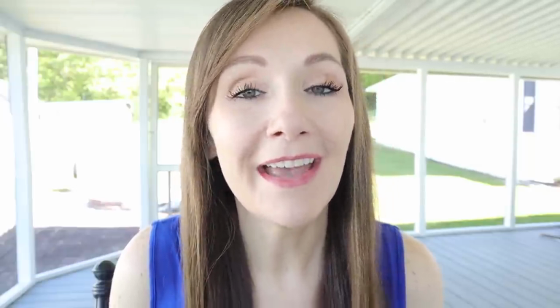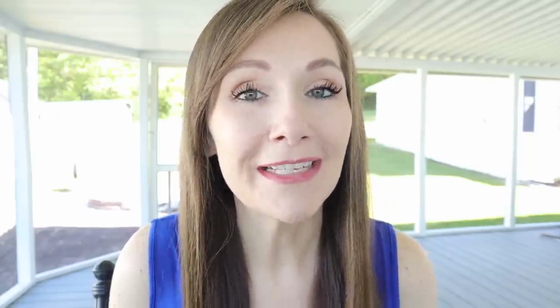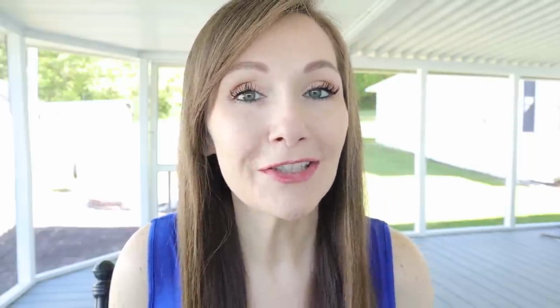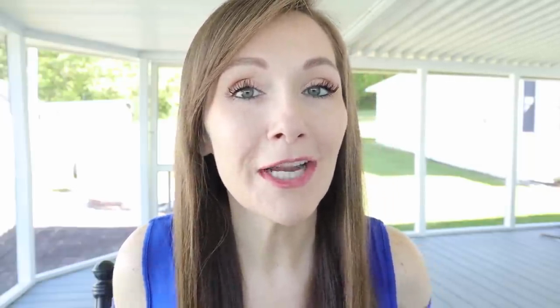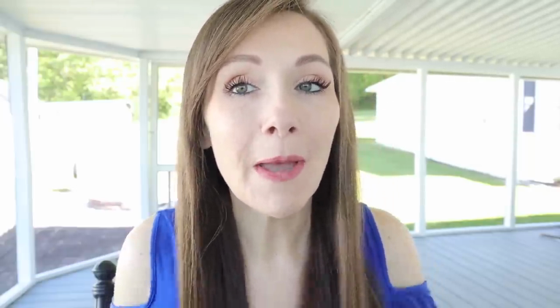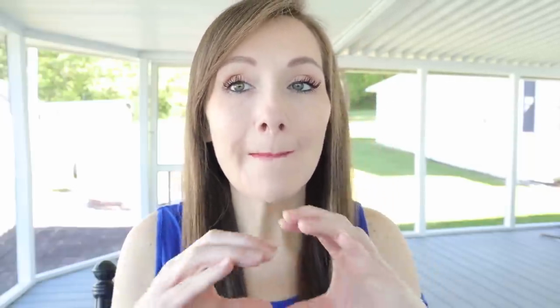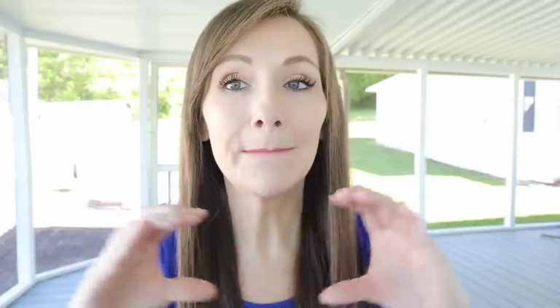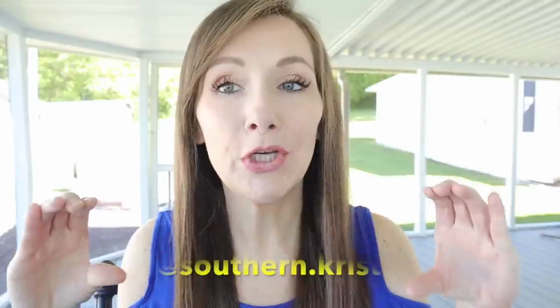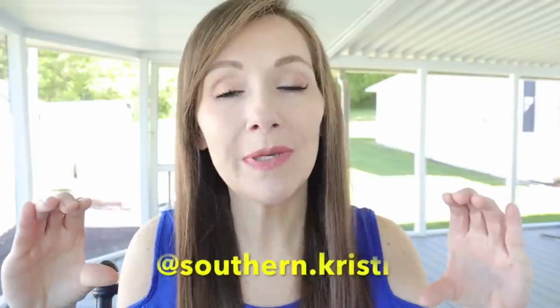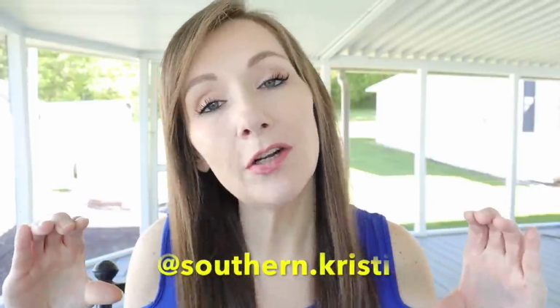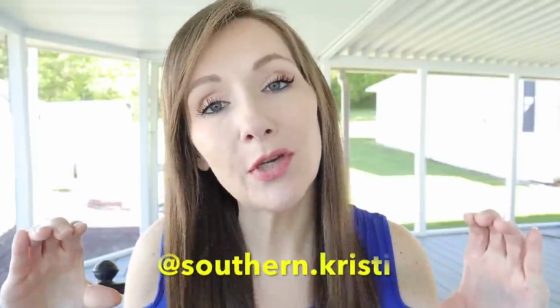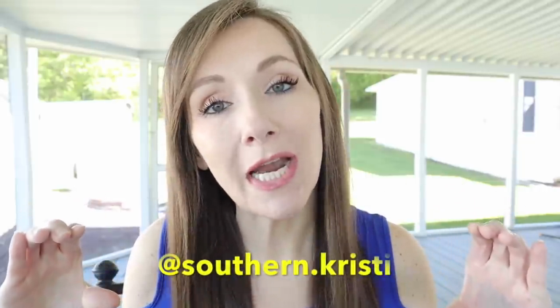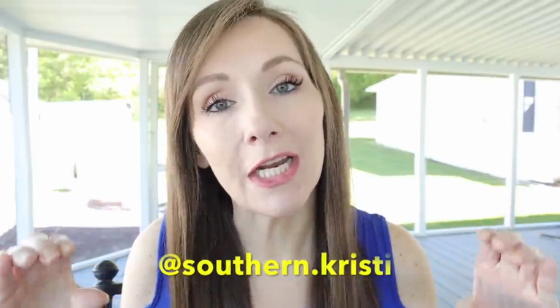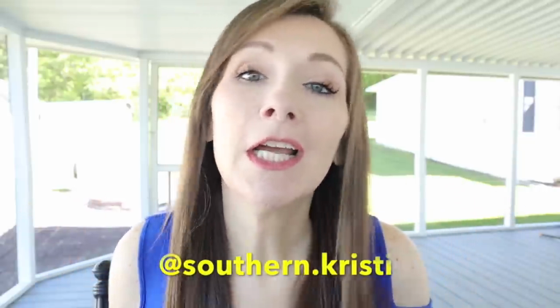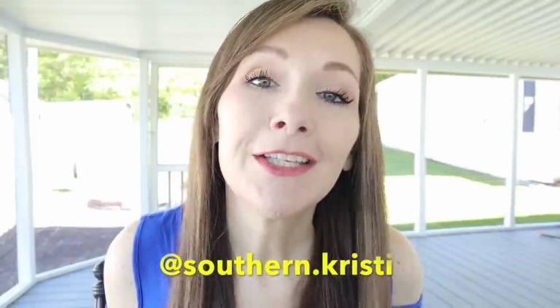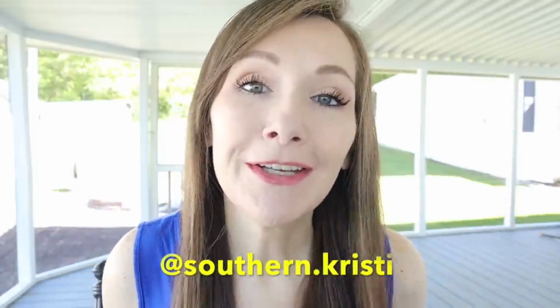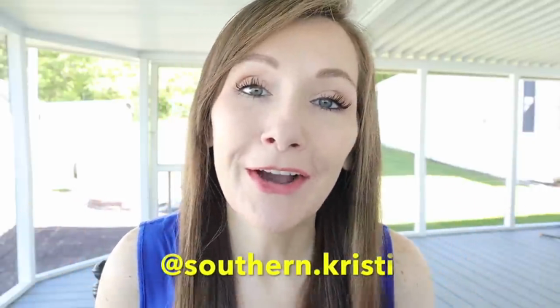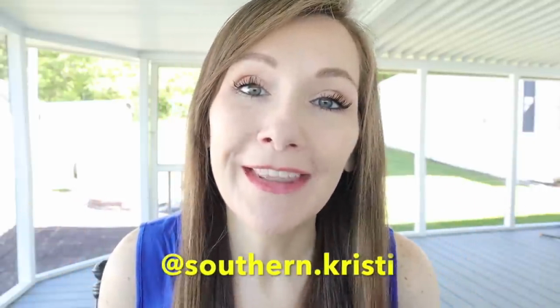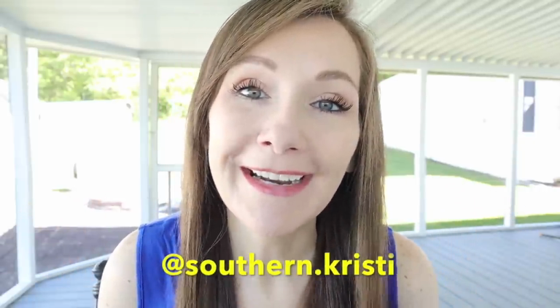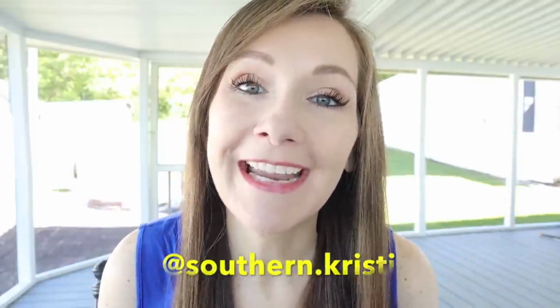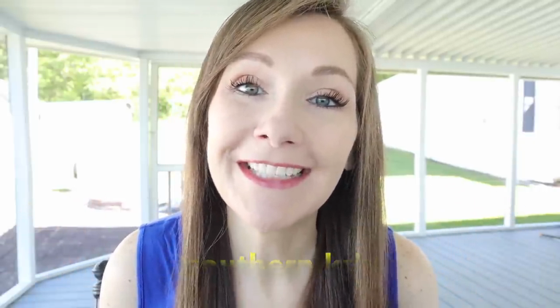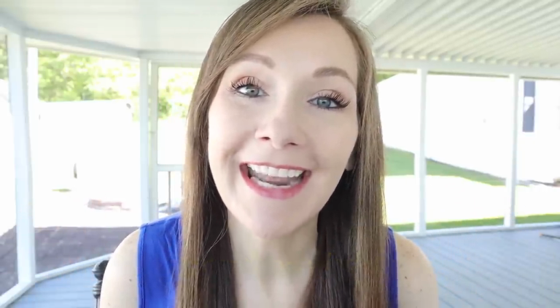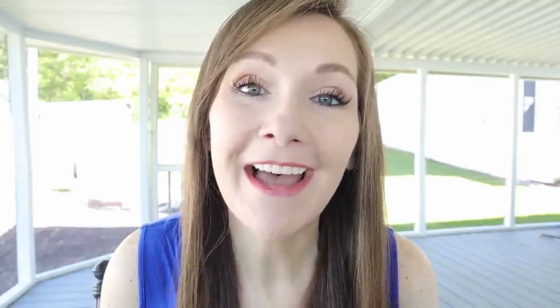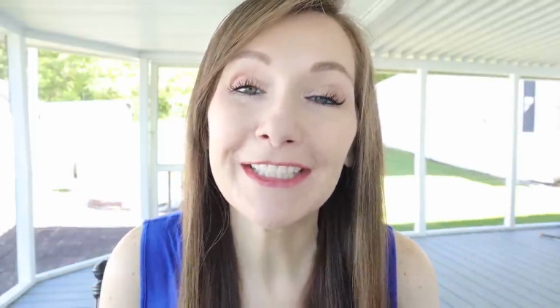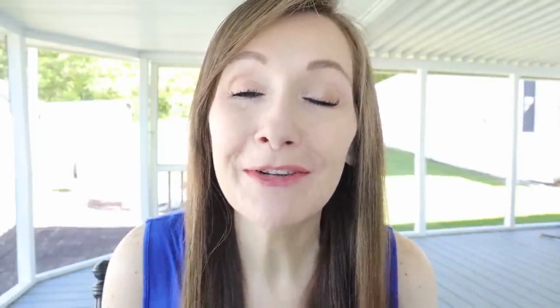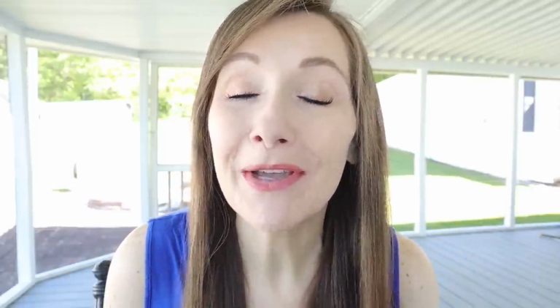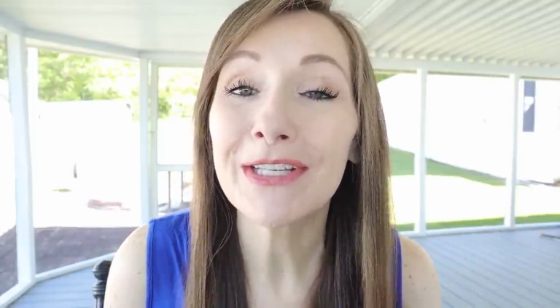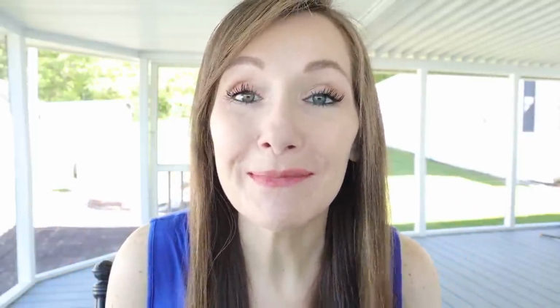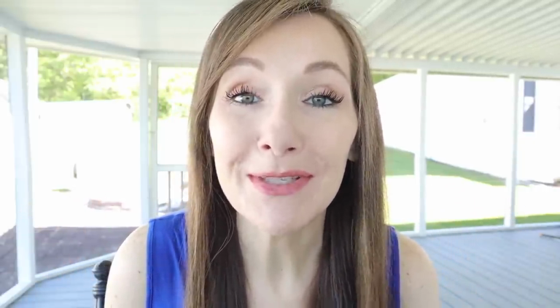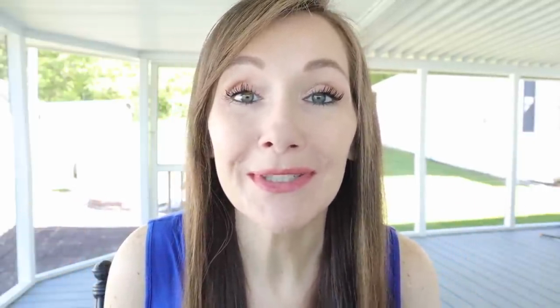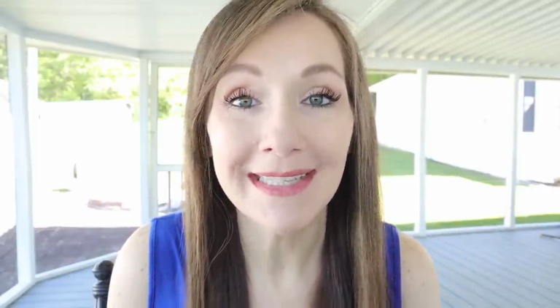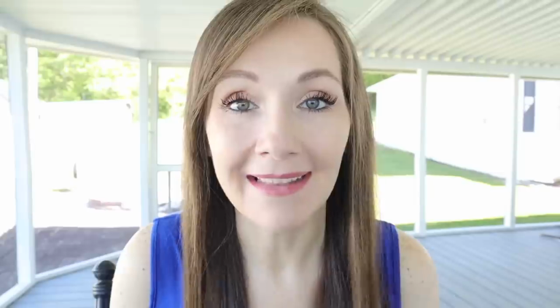I have an Instagram — it'll be right here. You can go over there and check it out. I do post in my stories daily.